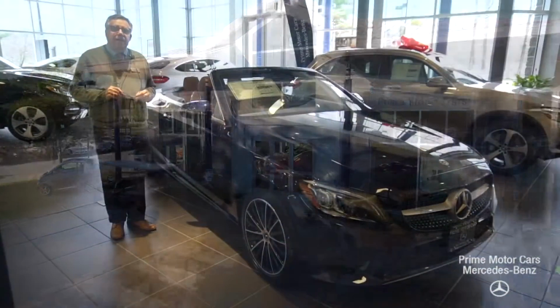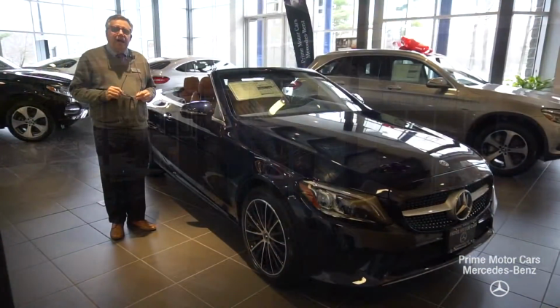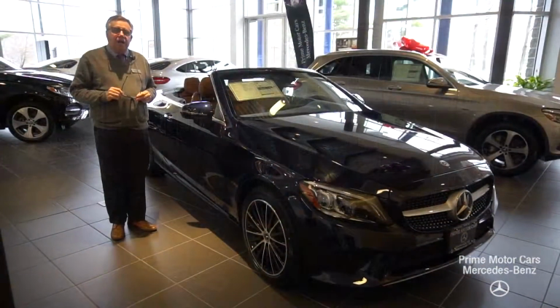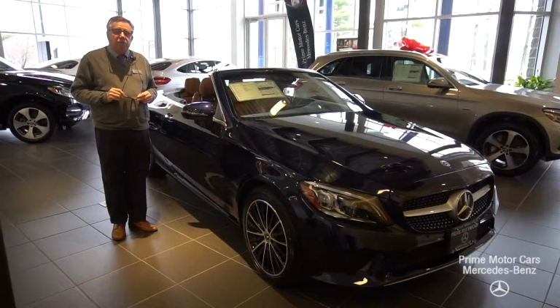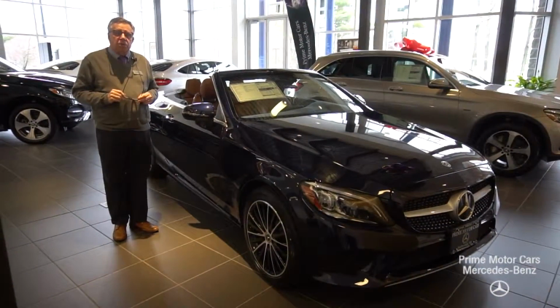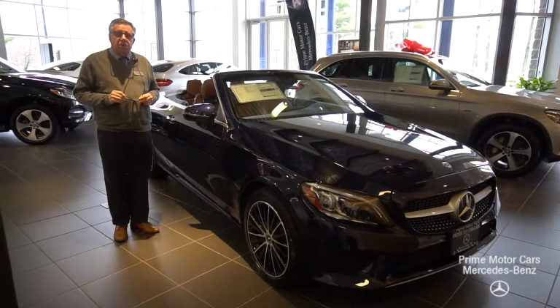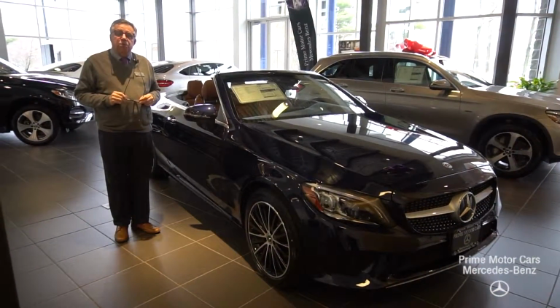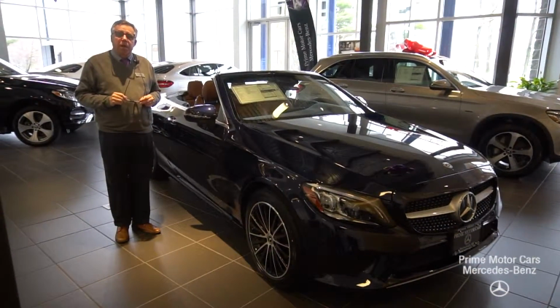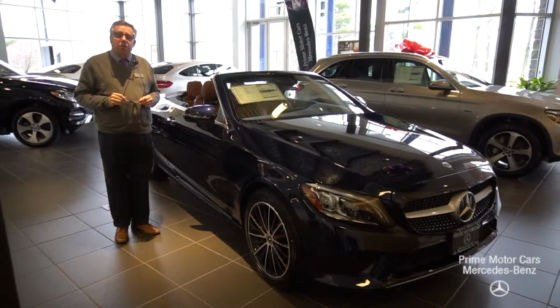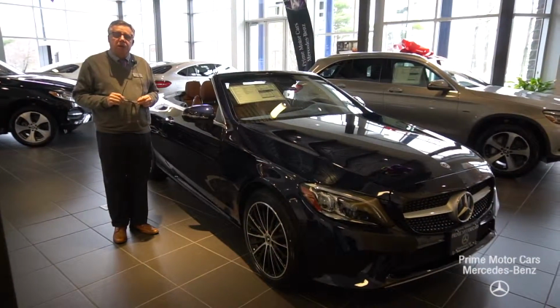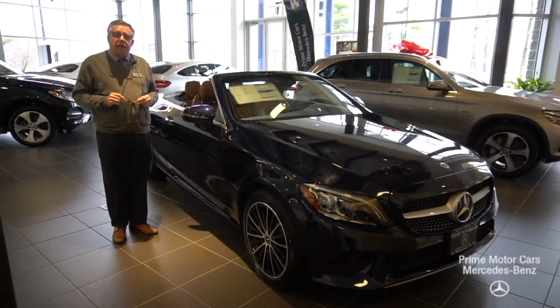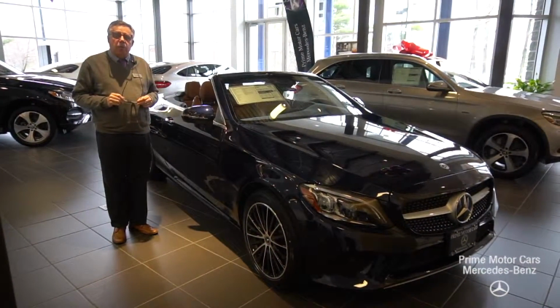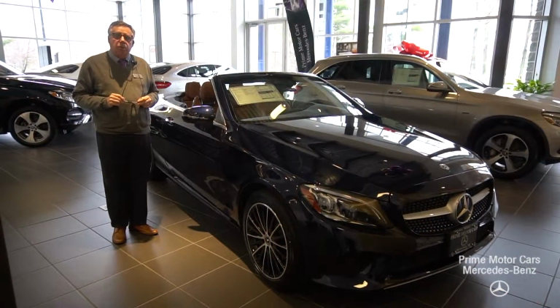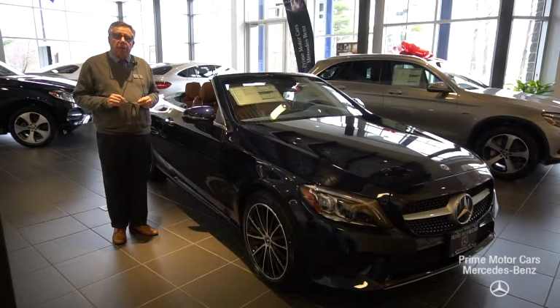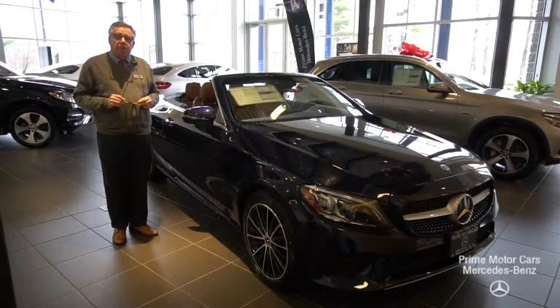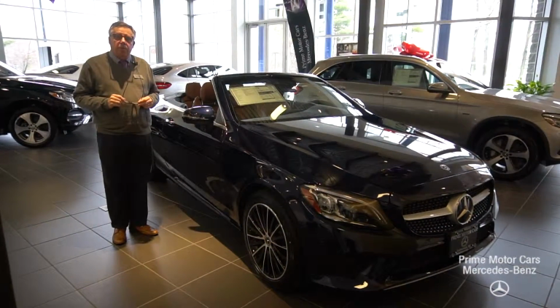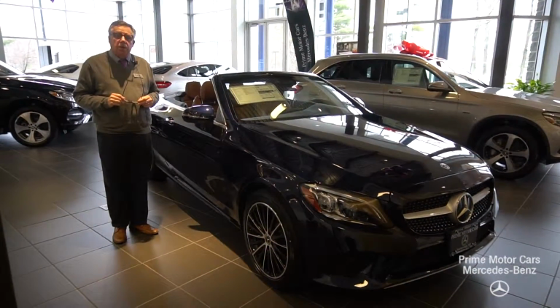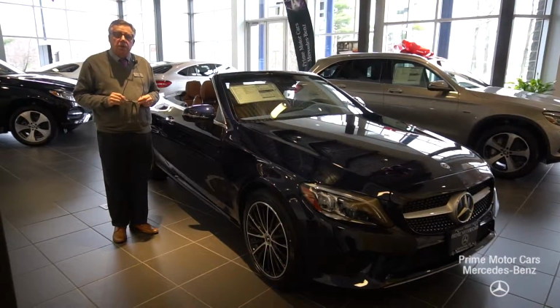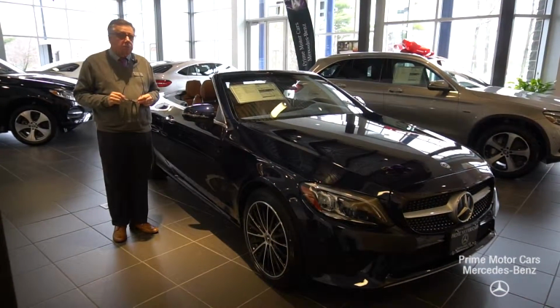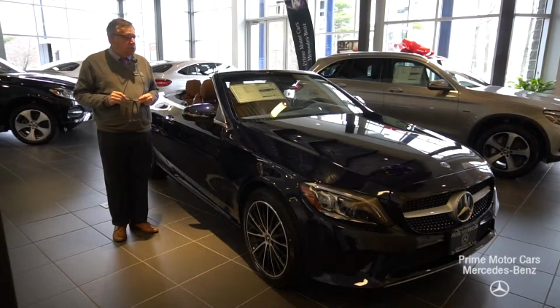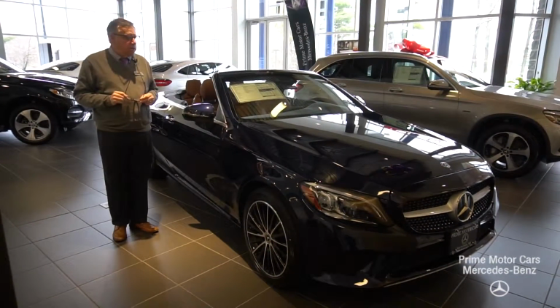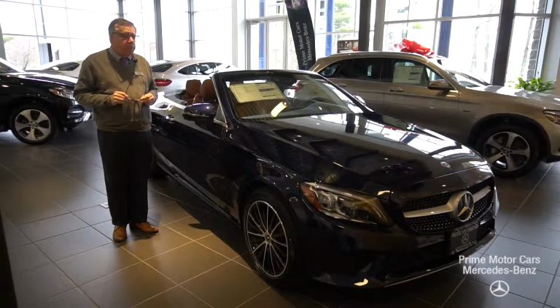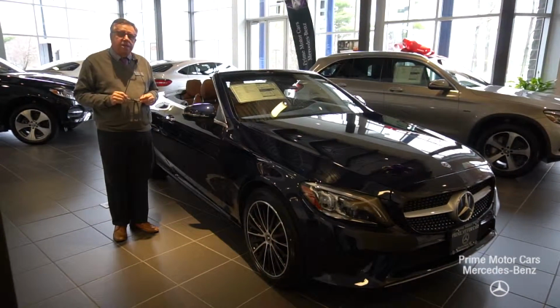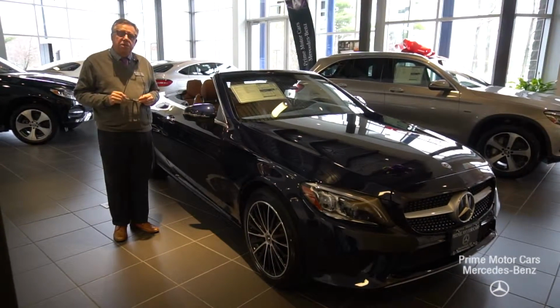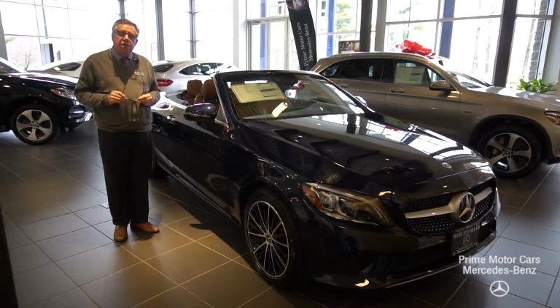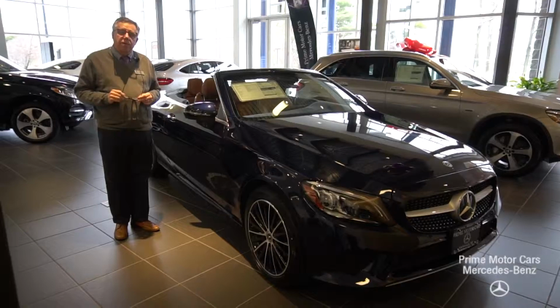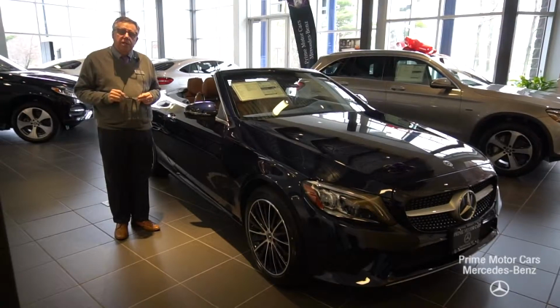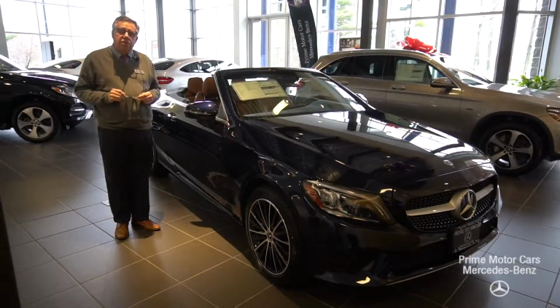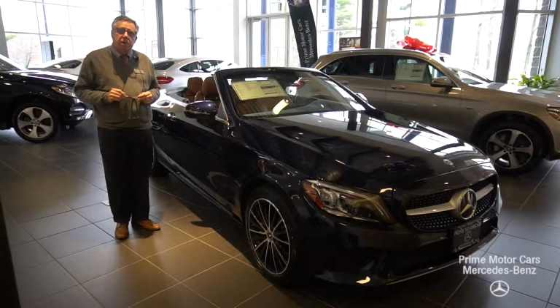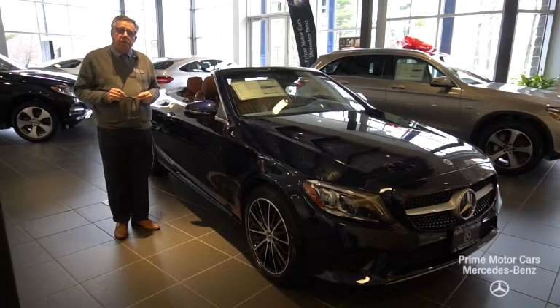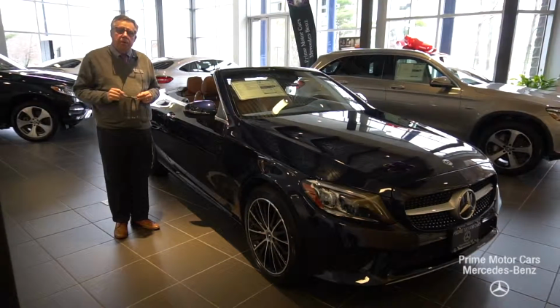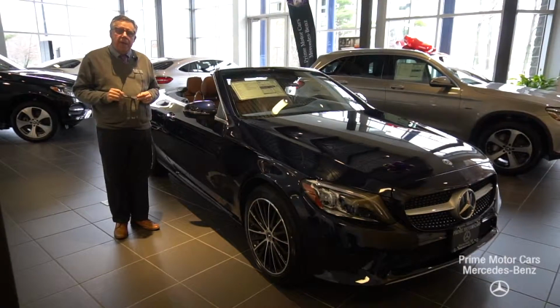Hi folks, this is Bob Holsacker with Prime Motor Cars Mercedes-Benz here in Scarborough, Maine.